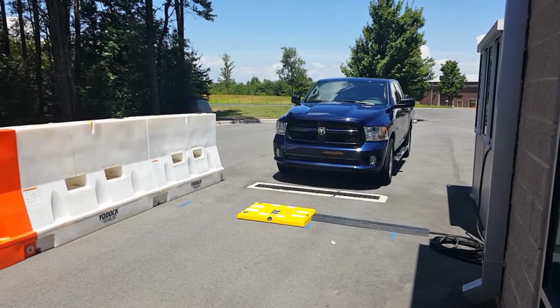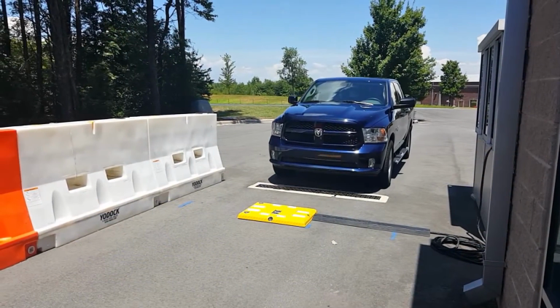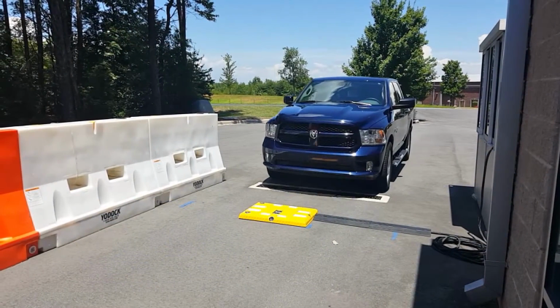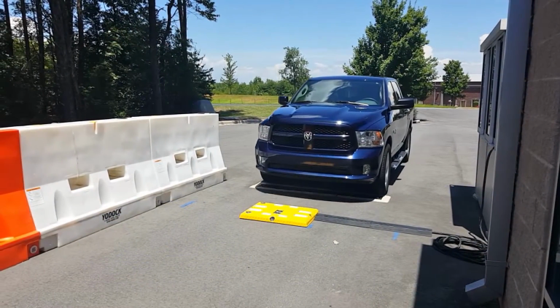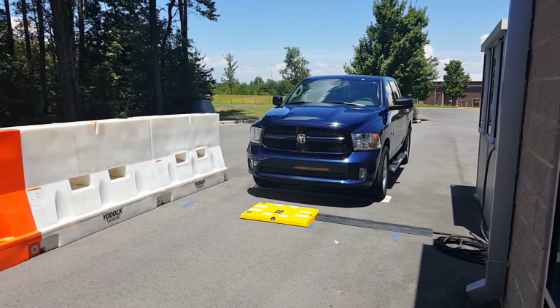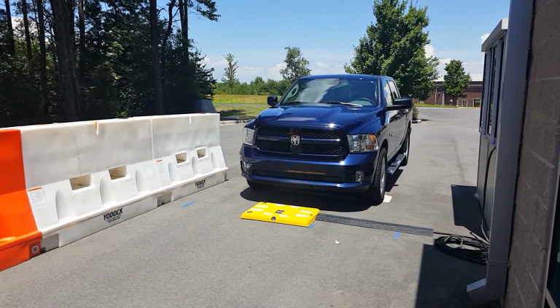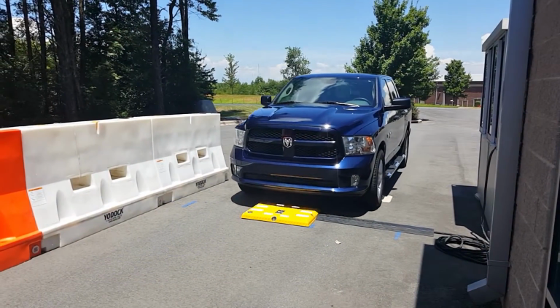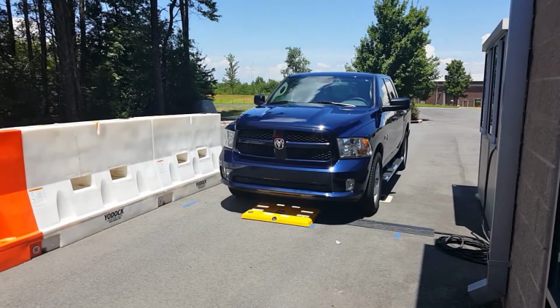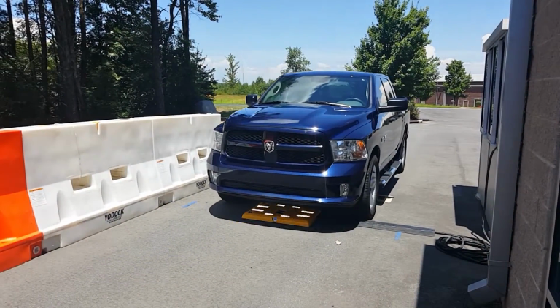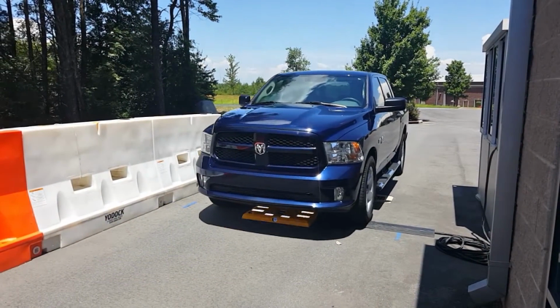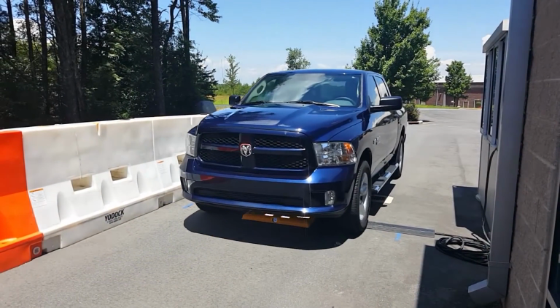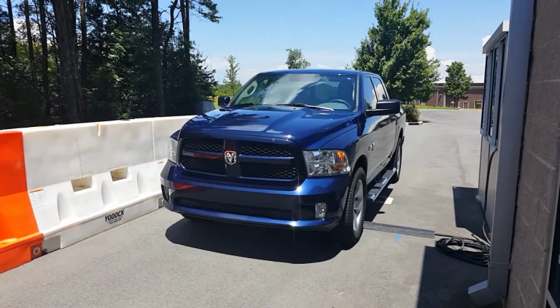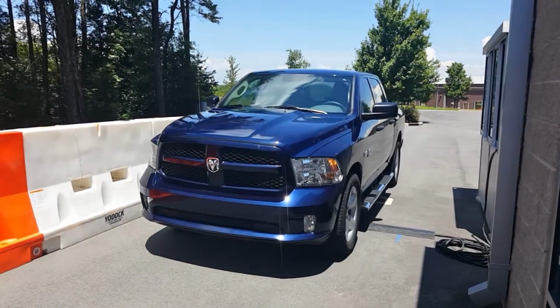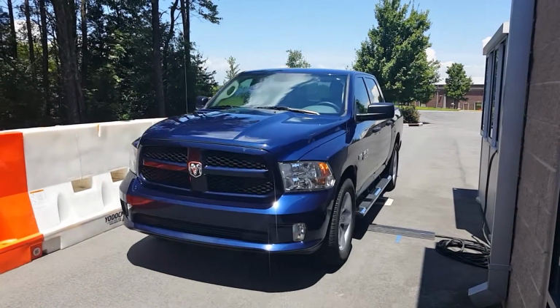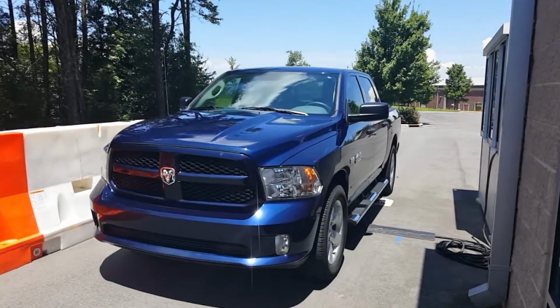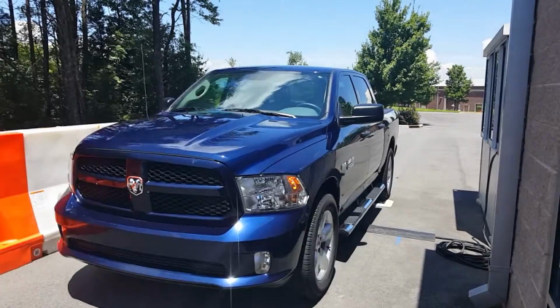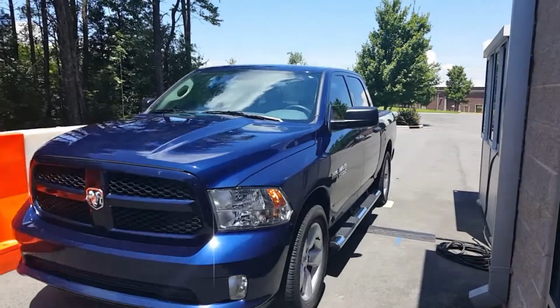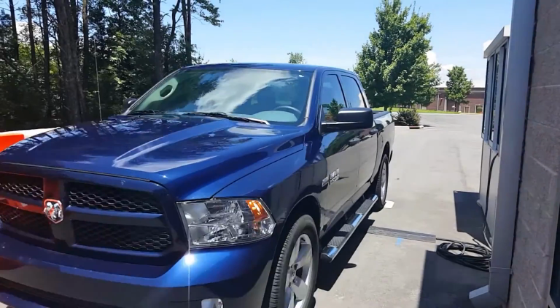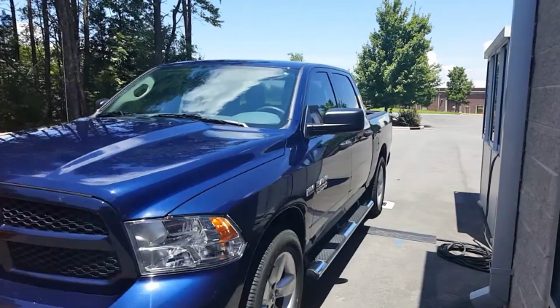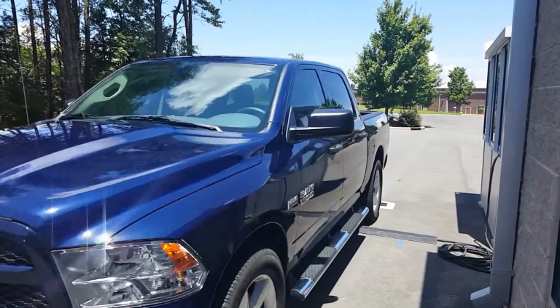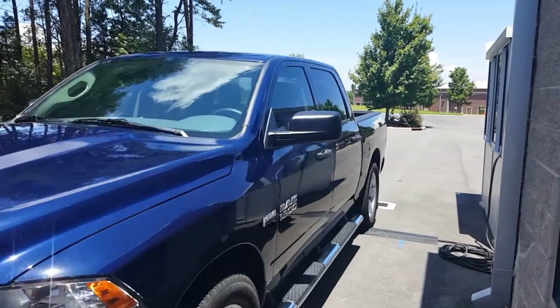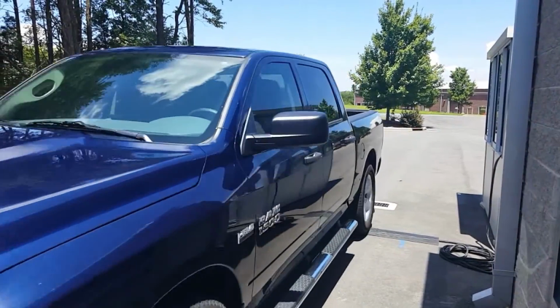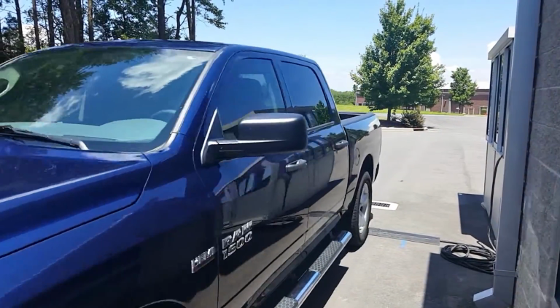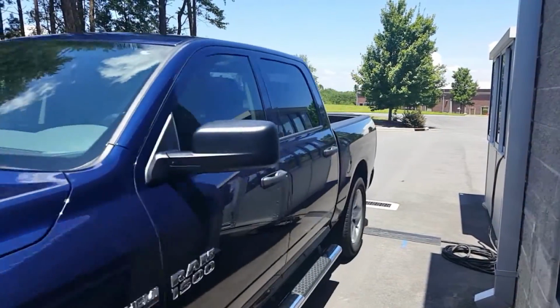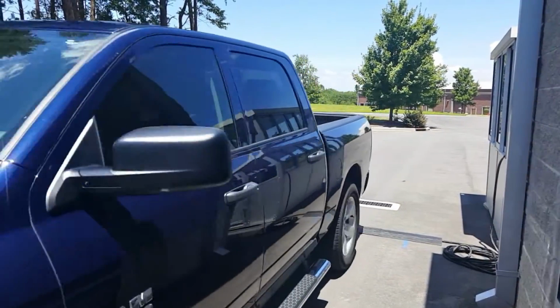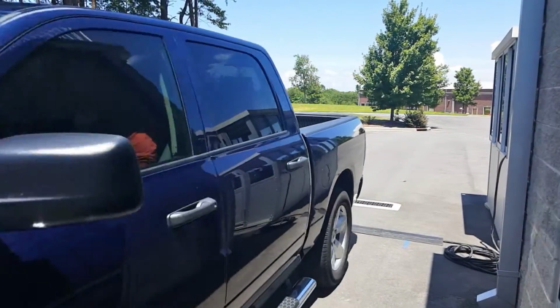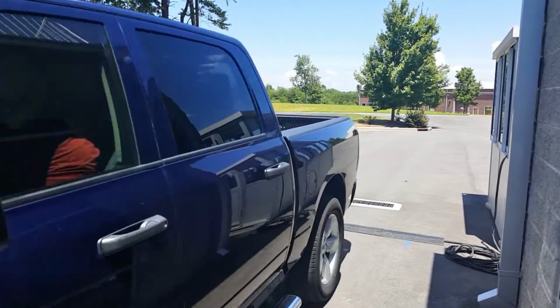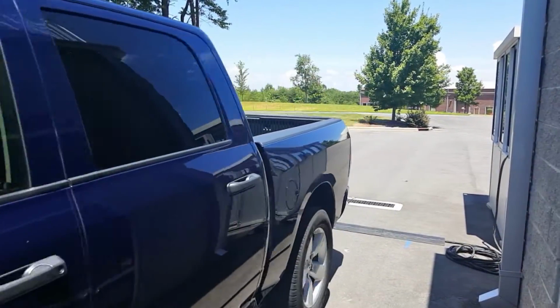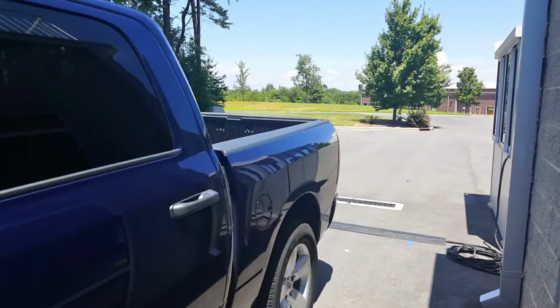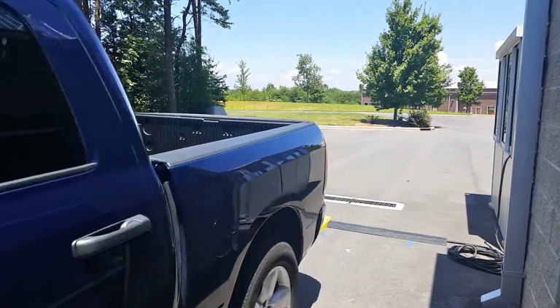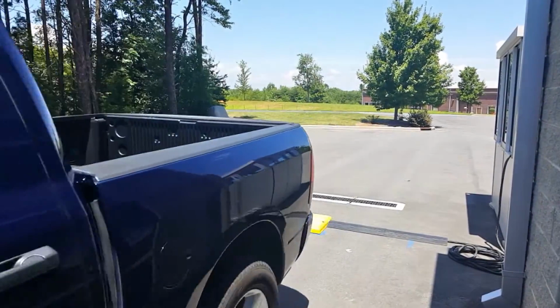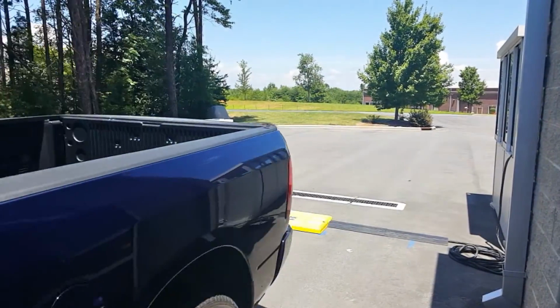Here you see a vehicle passing over the LOCAM in real time at a vehicle checkpoint.